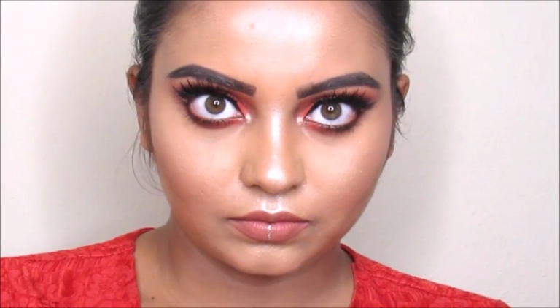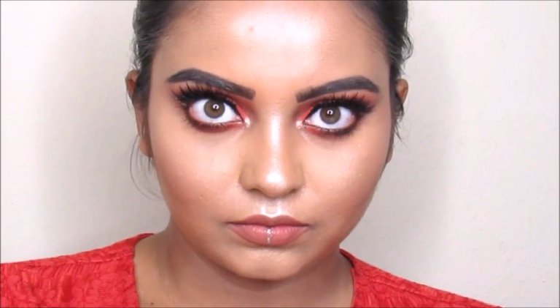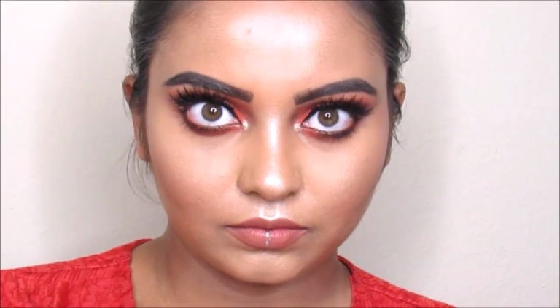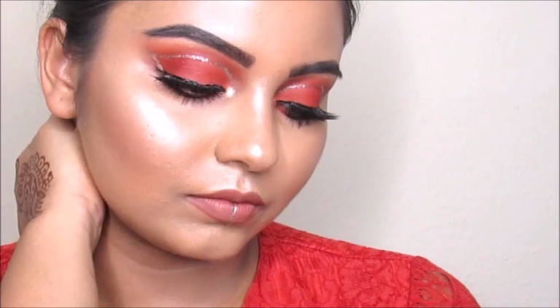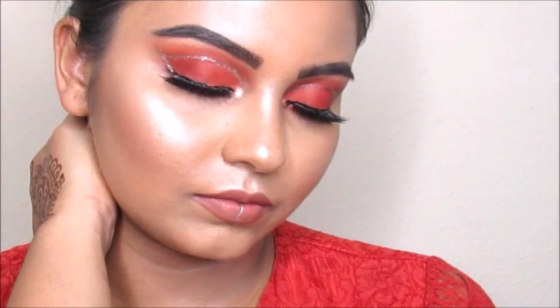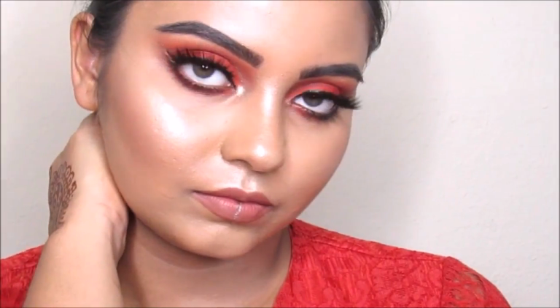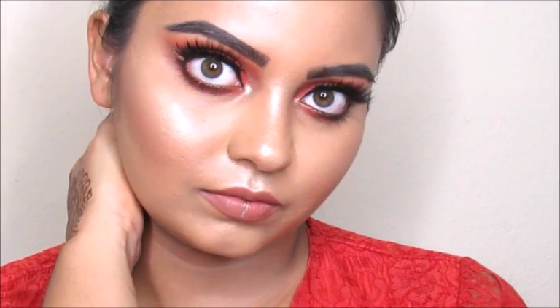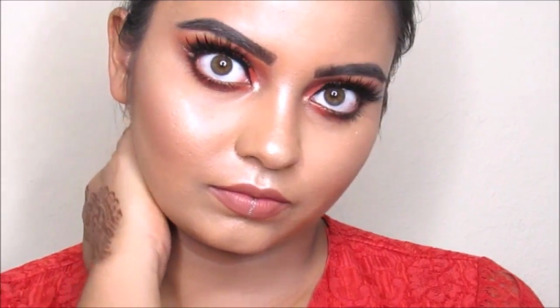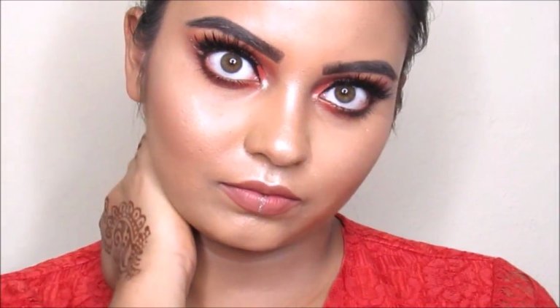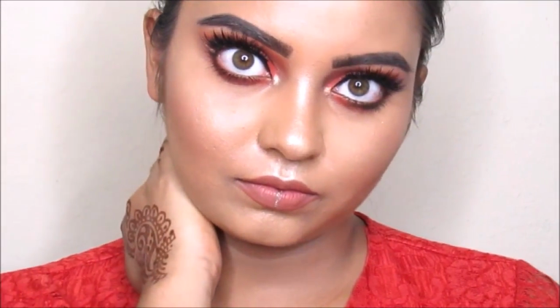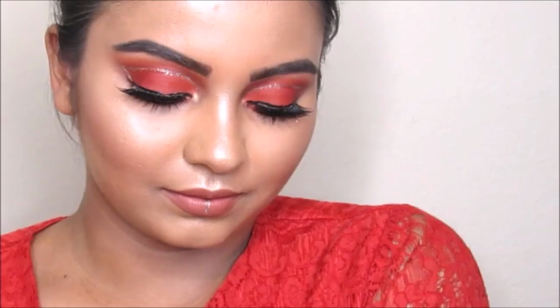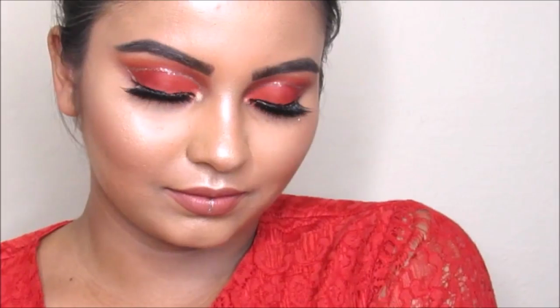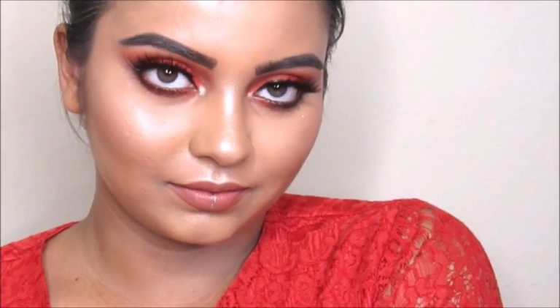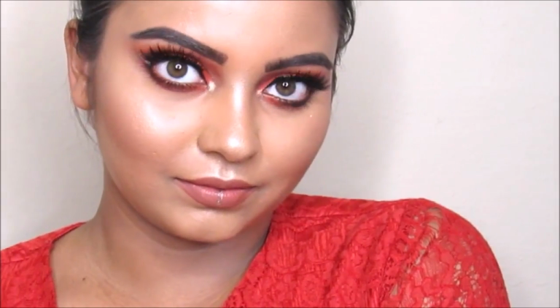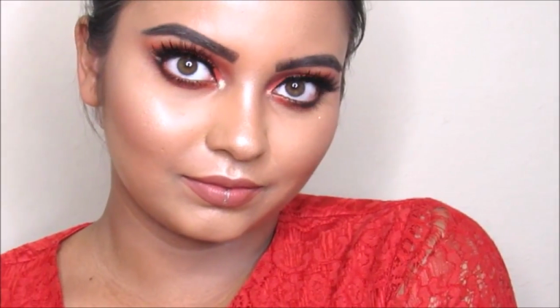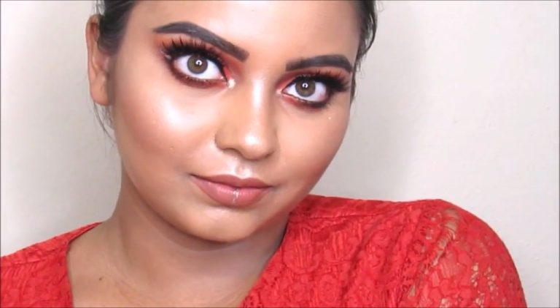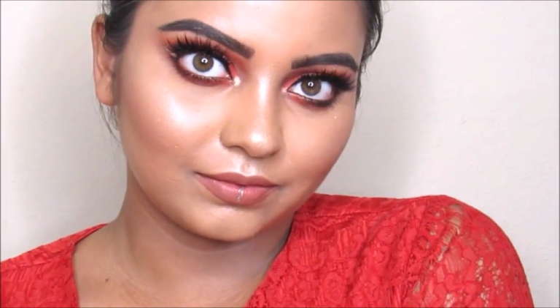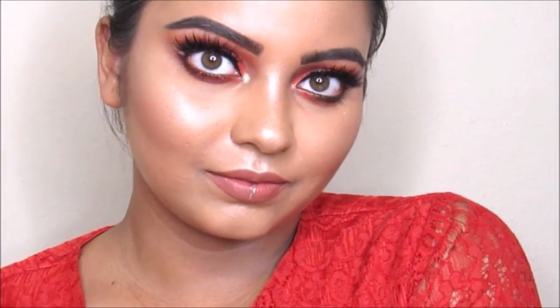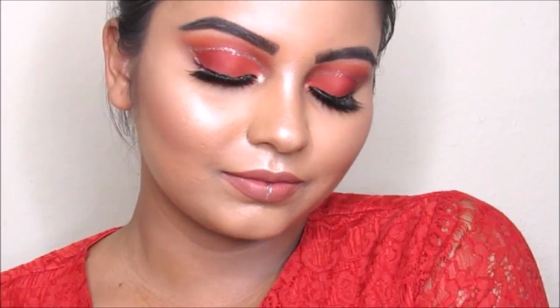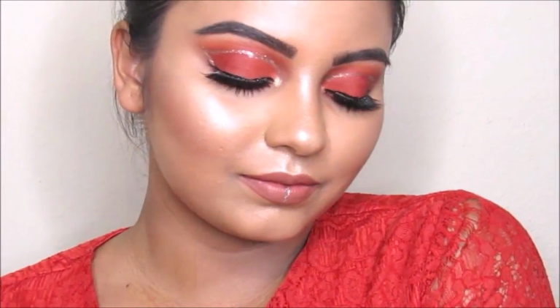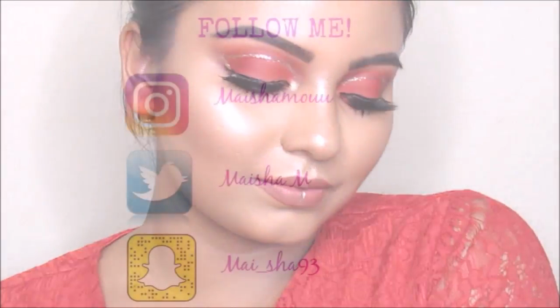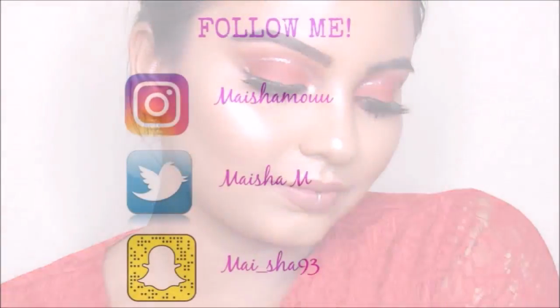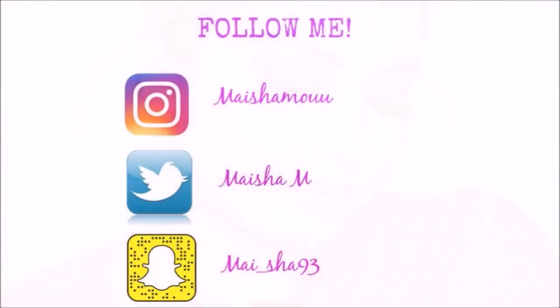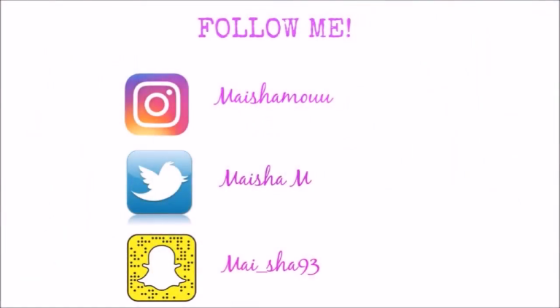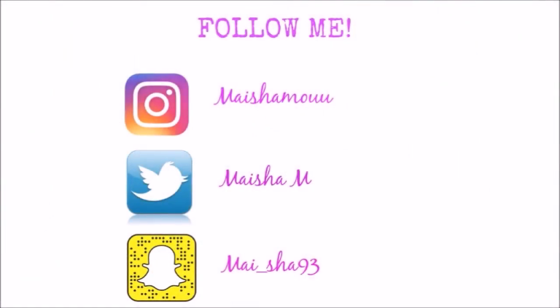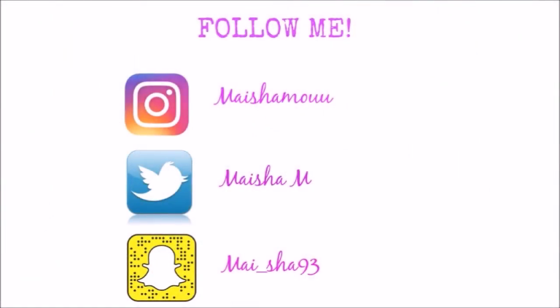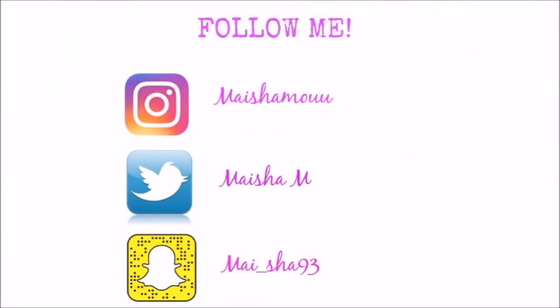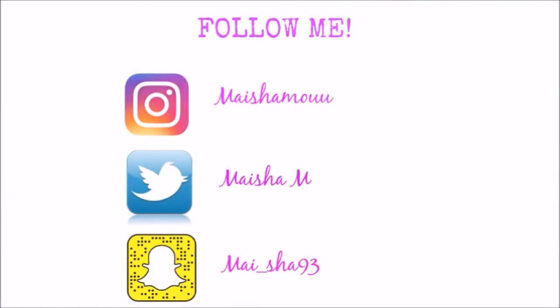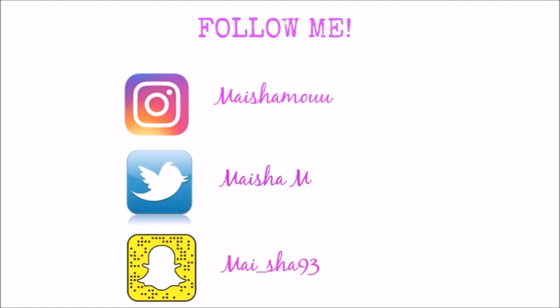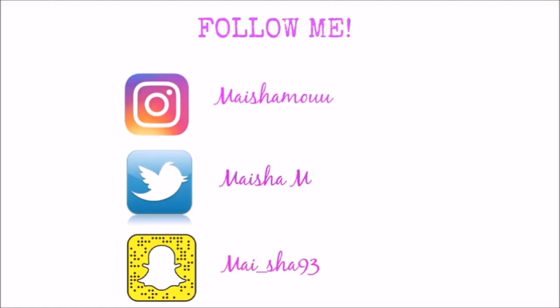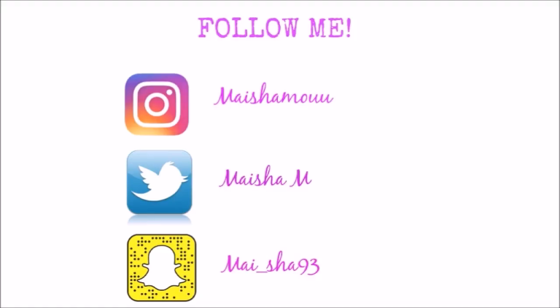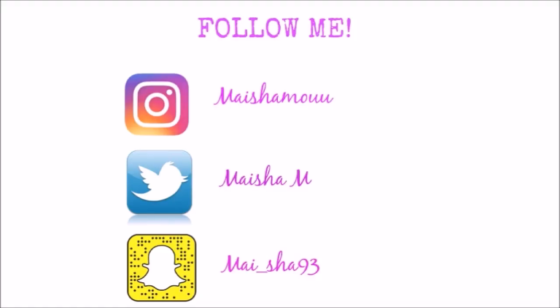Please subscribe to my channel and I will see you guys in my next tutorial. Bye!